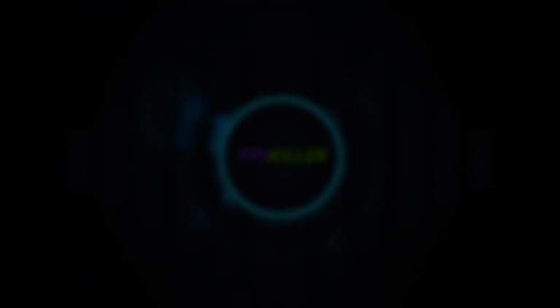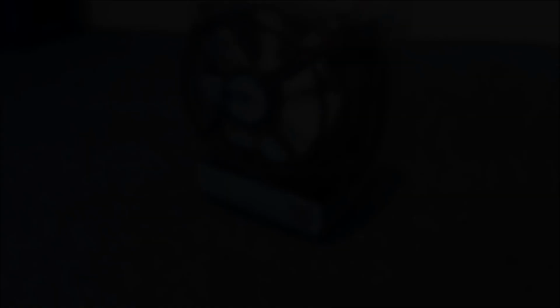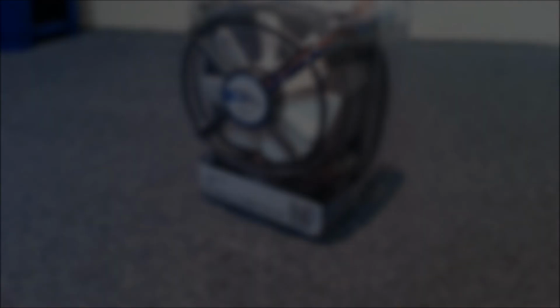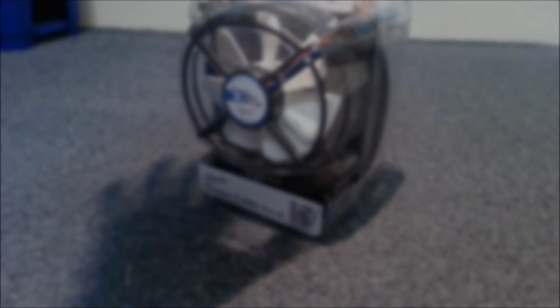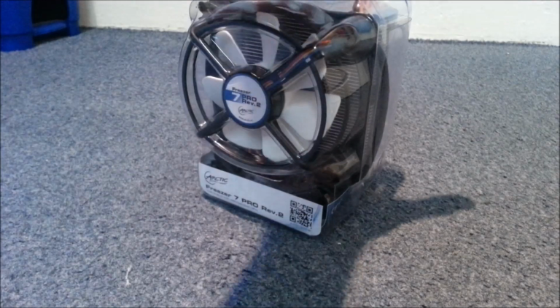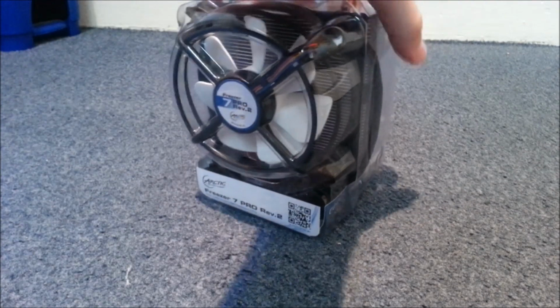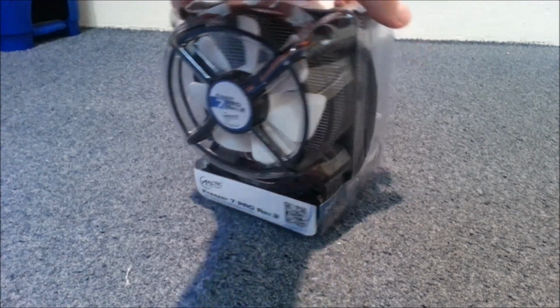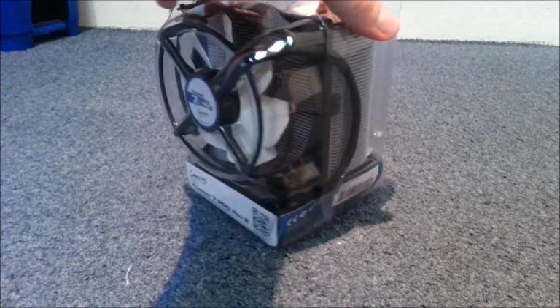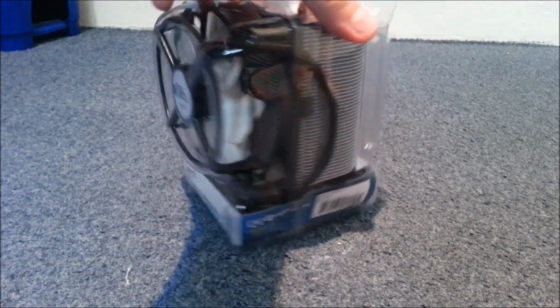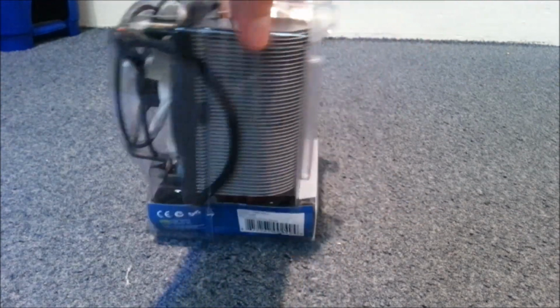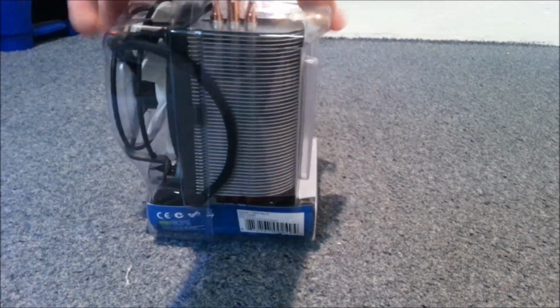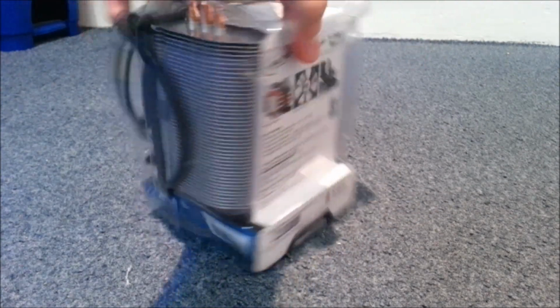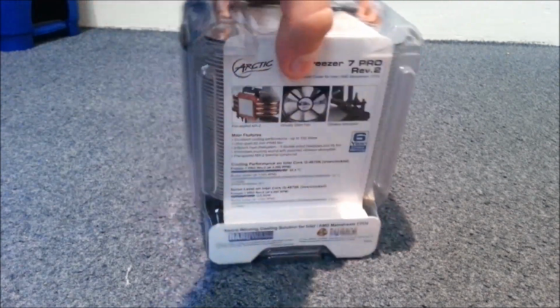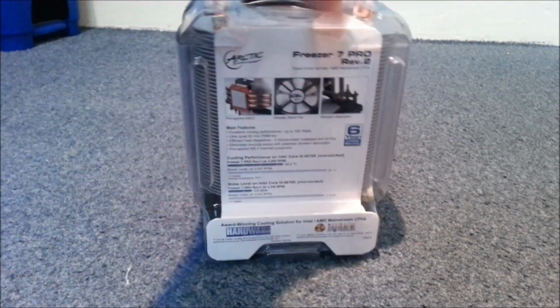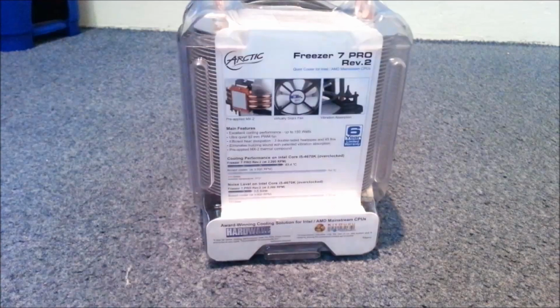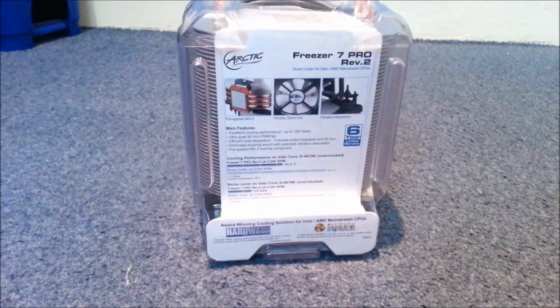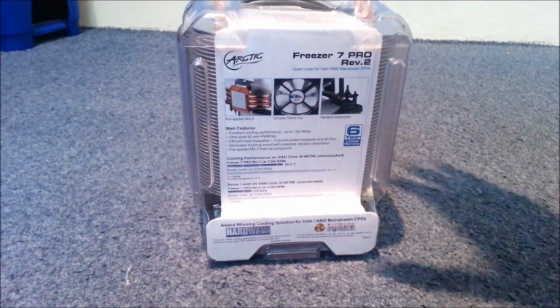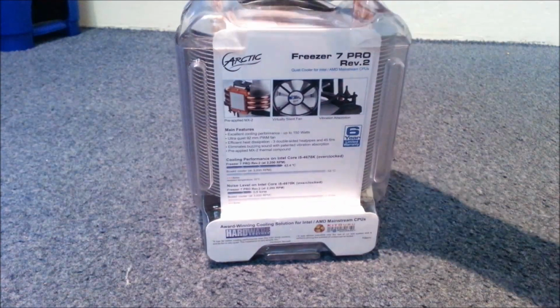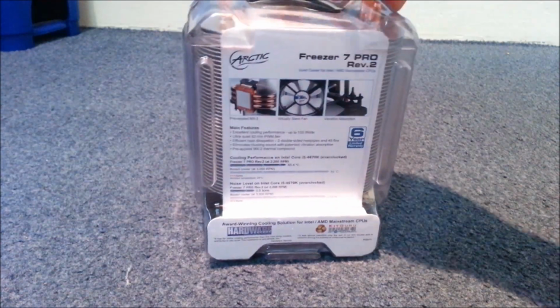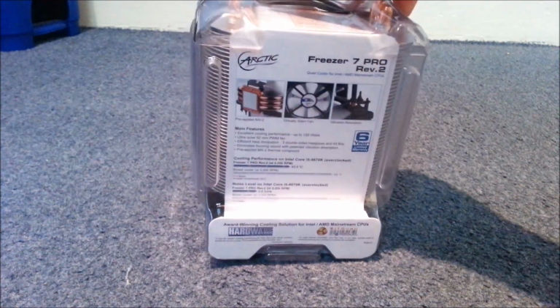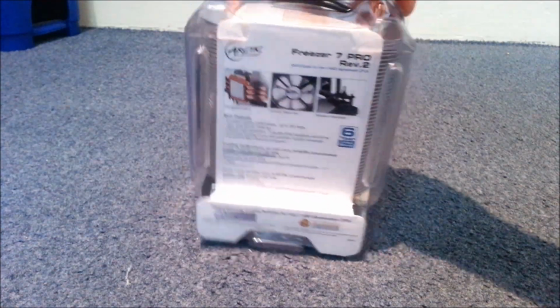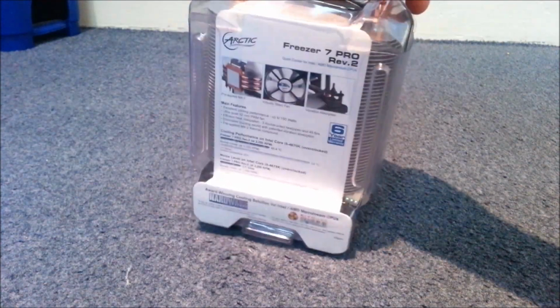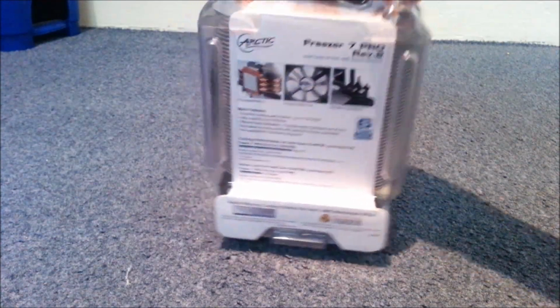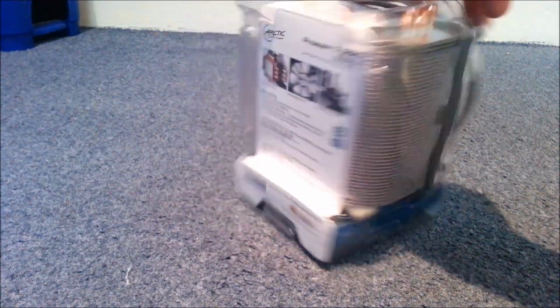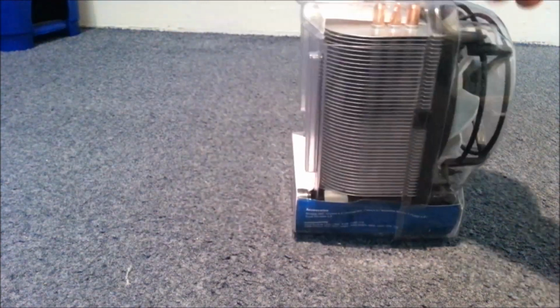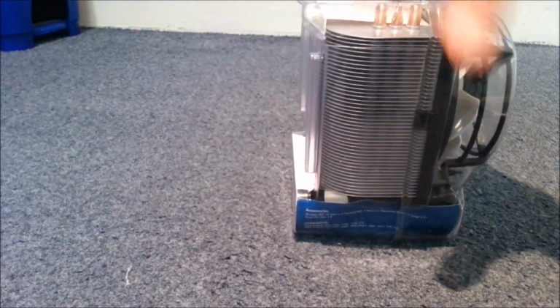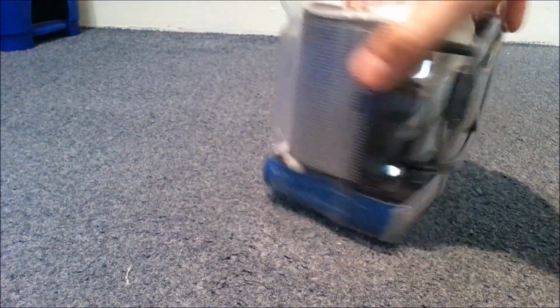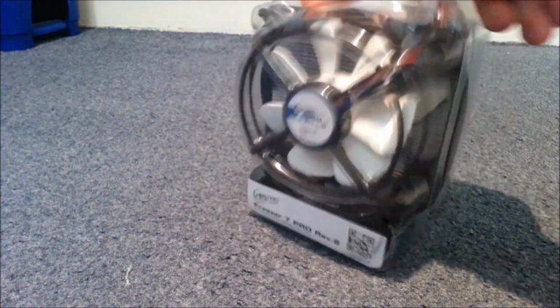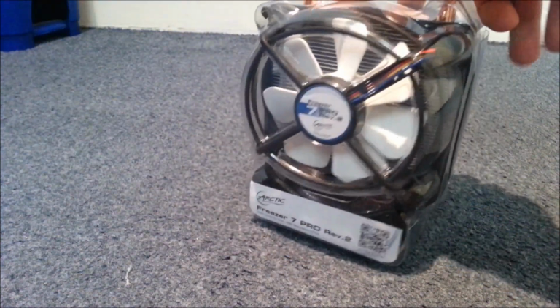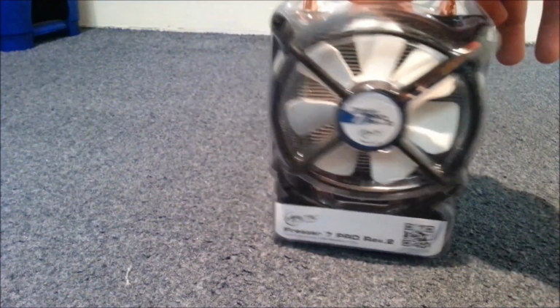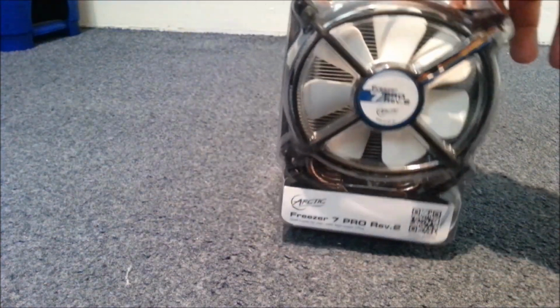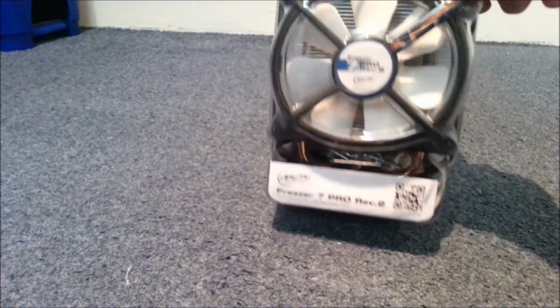Welcome back guys, the FPS Cooler here, and today I'm going to be unboxing my brand new CPU cooler, the Arctic Cooling Freezer 7.